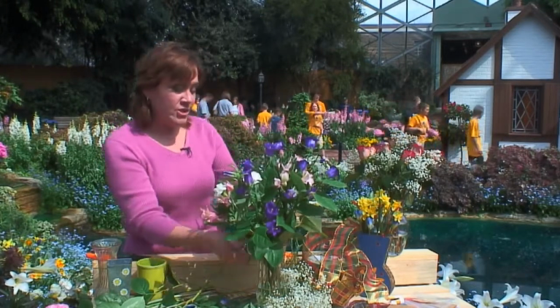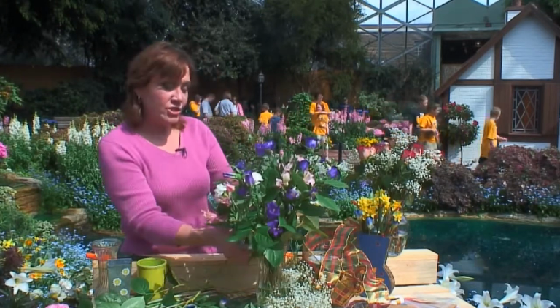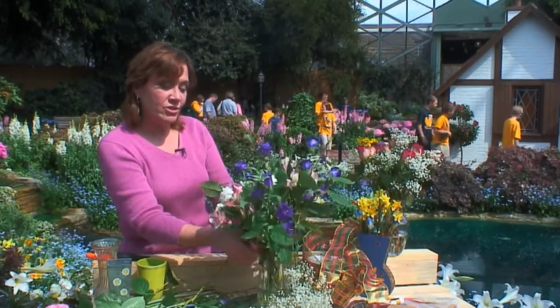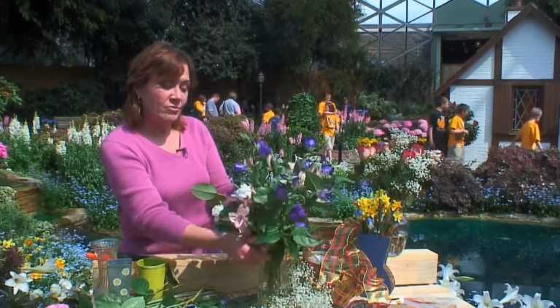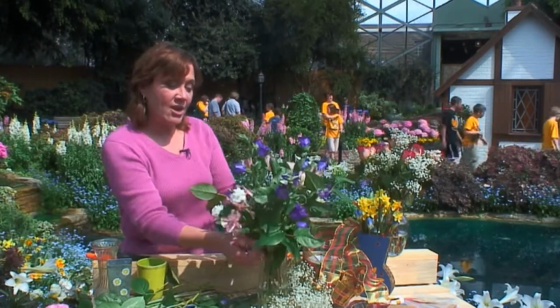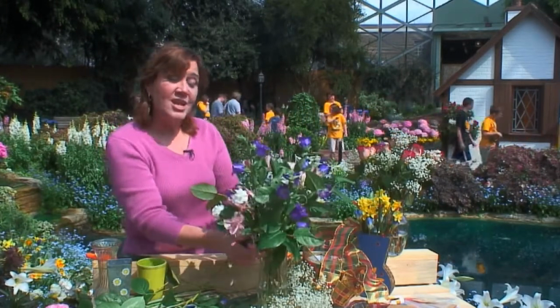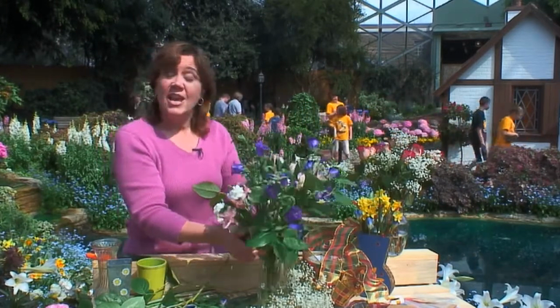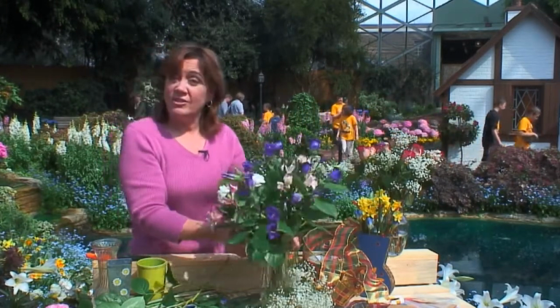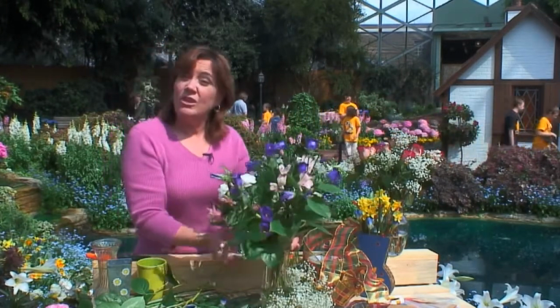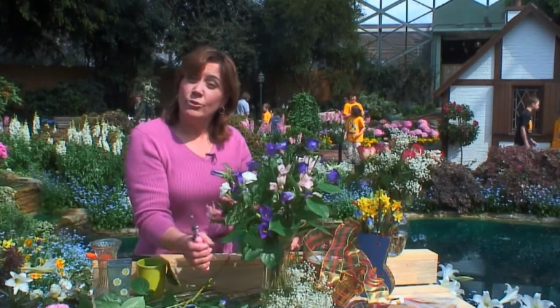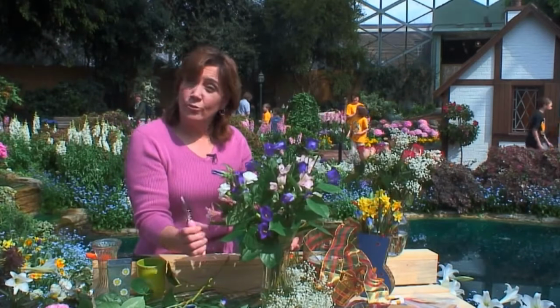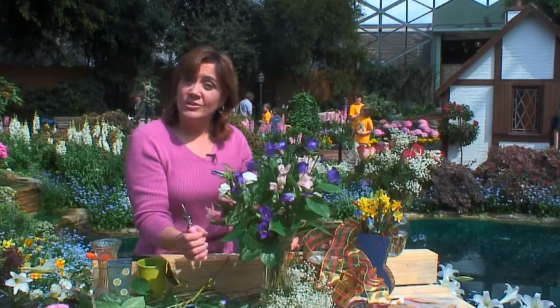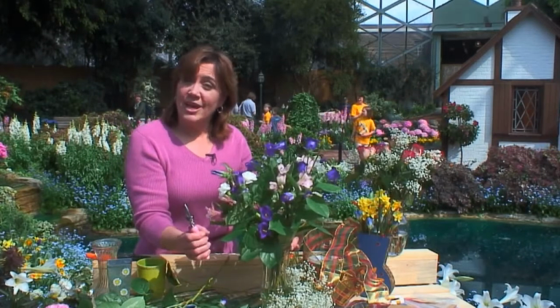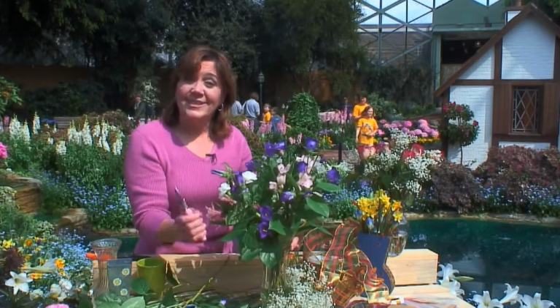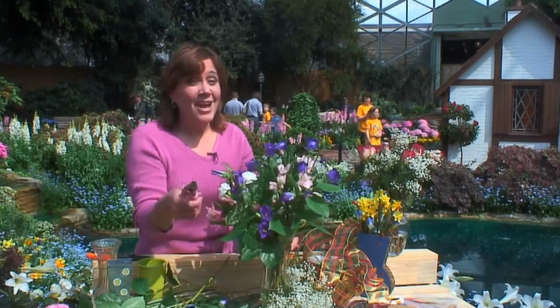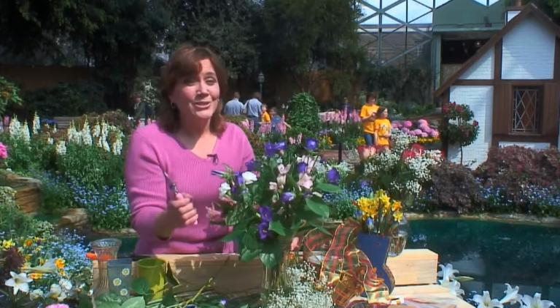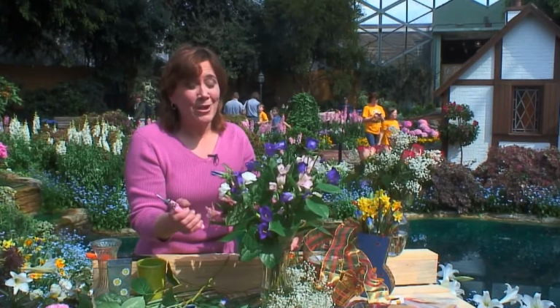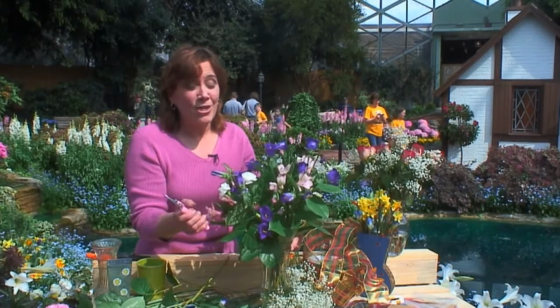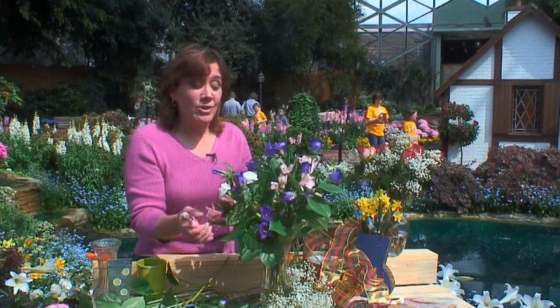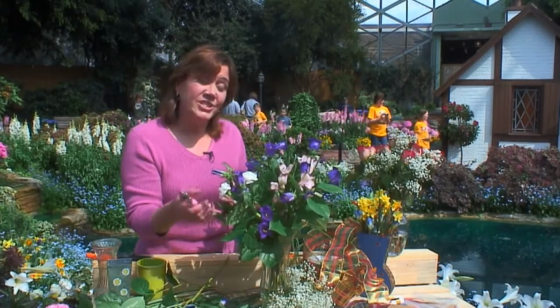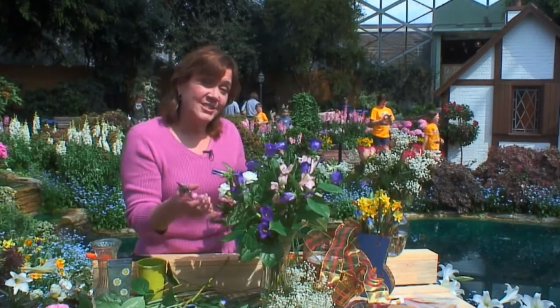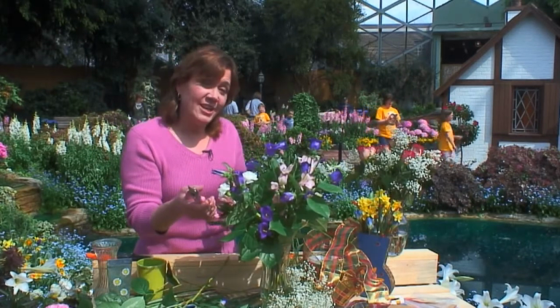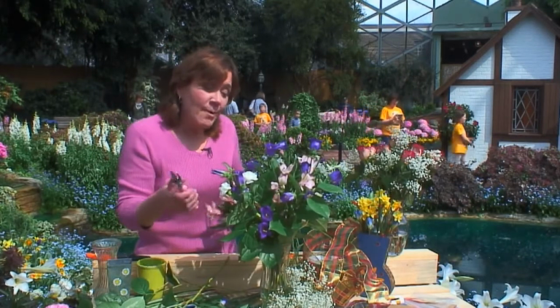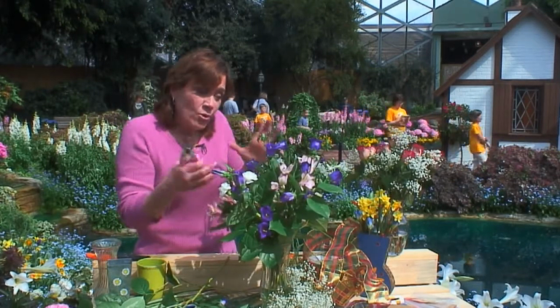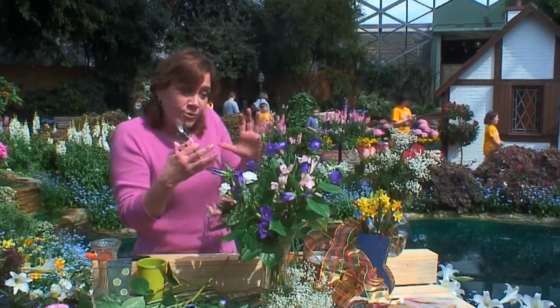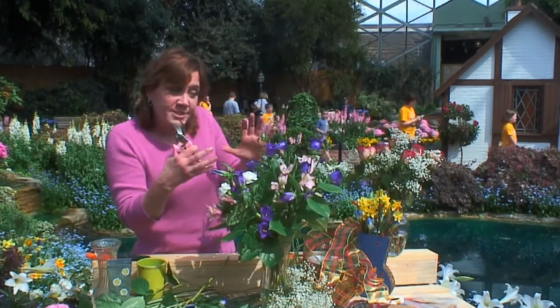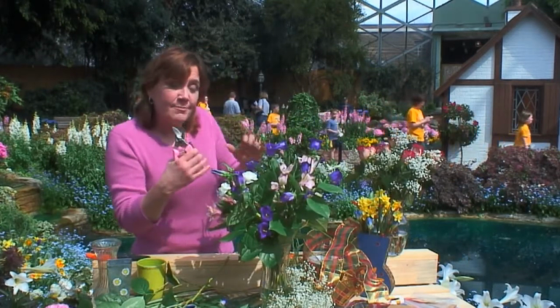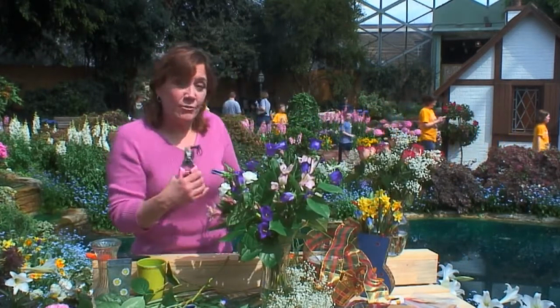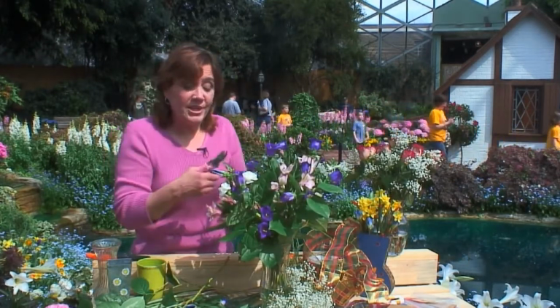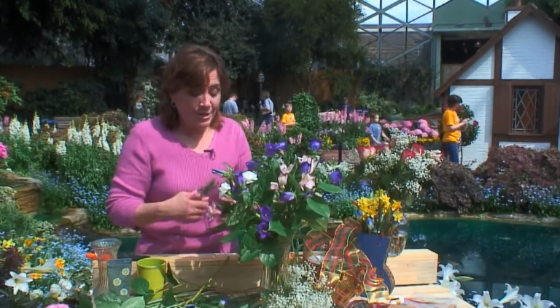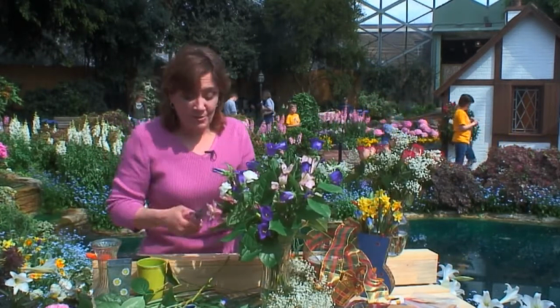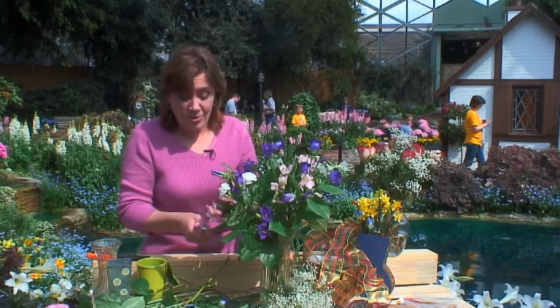Be sure to turn the arrangement around so you get a view from all sides. I like to do my flower arranging standing up or from the same level that it's going to be viewed.